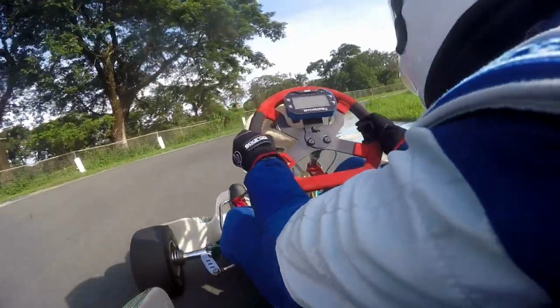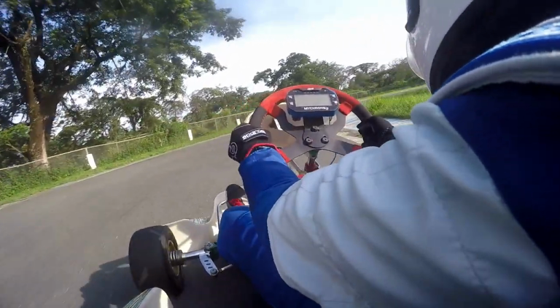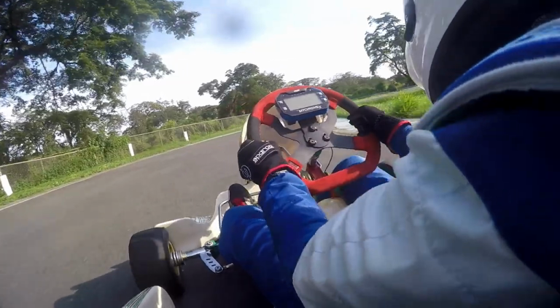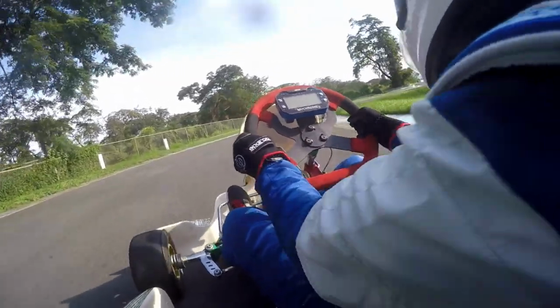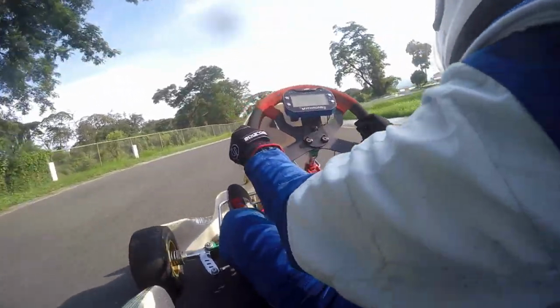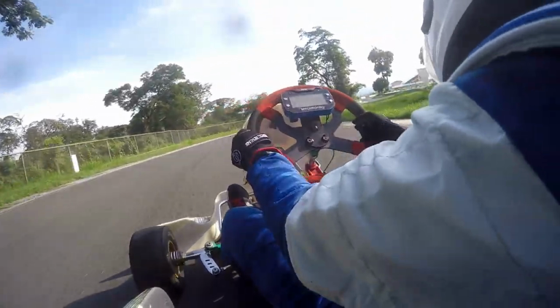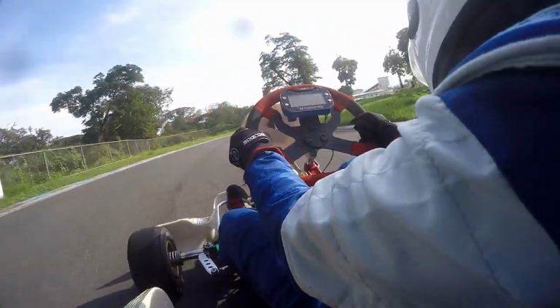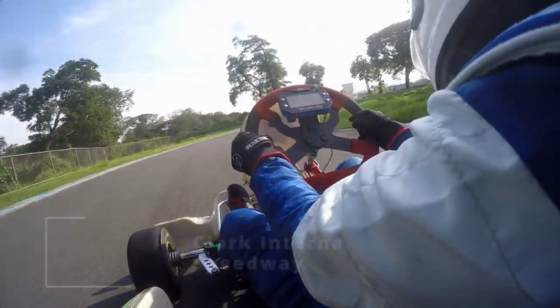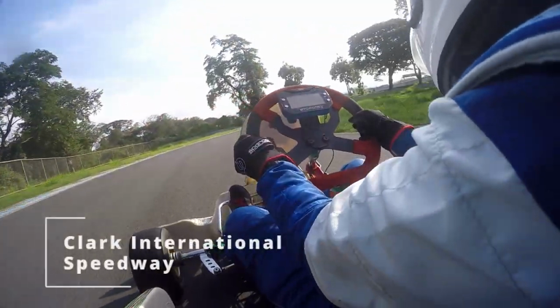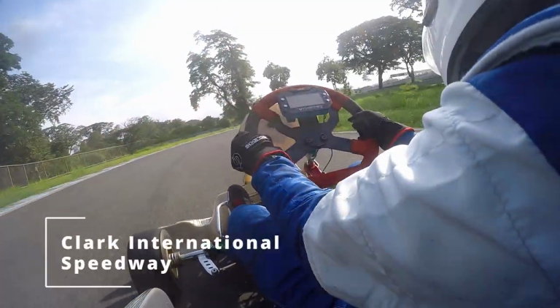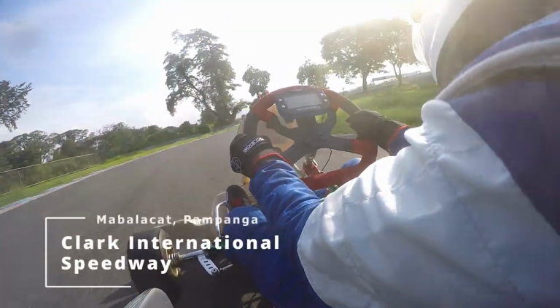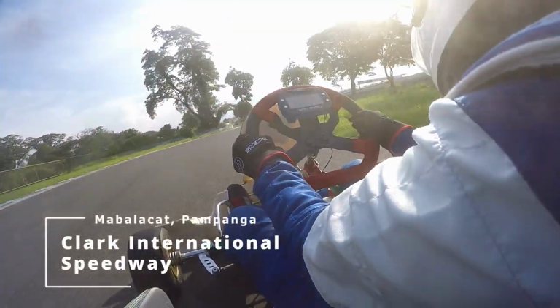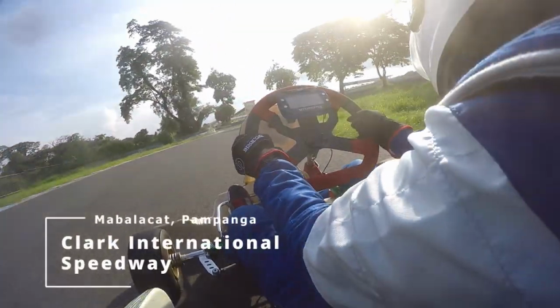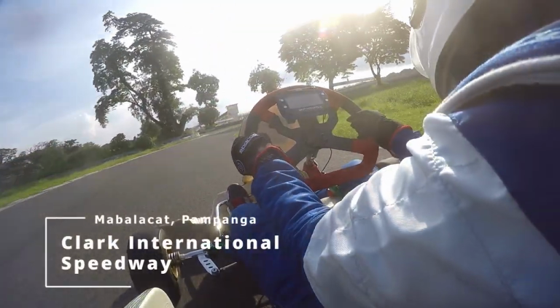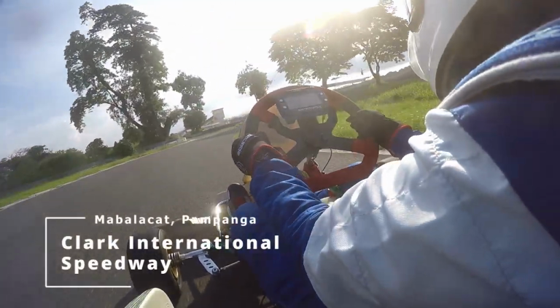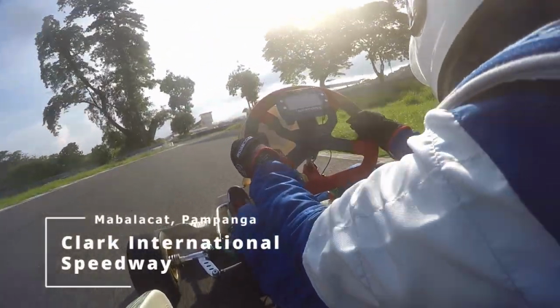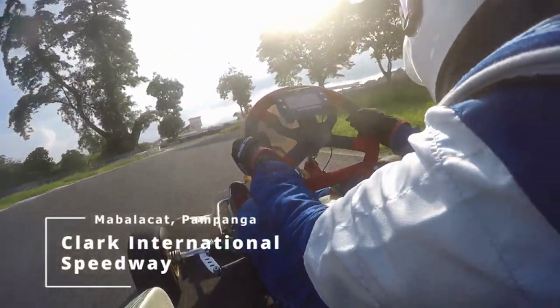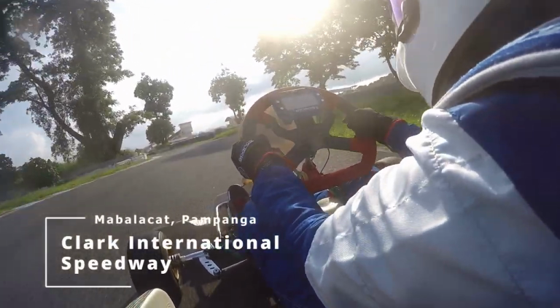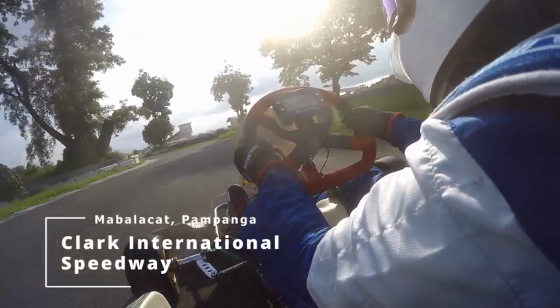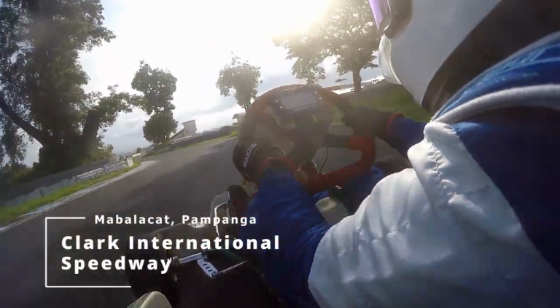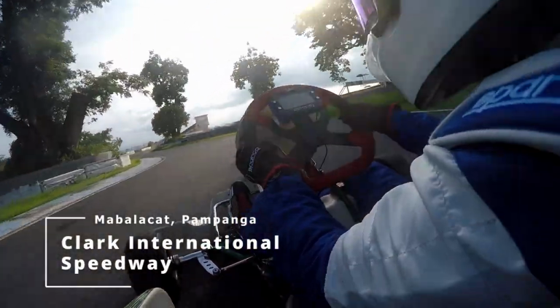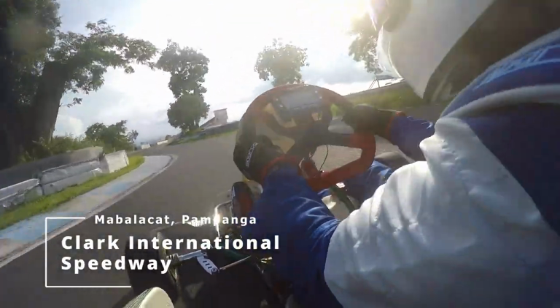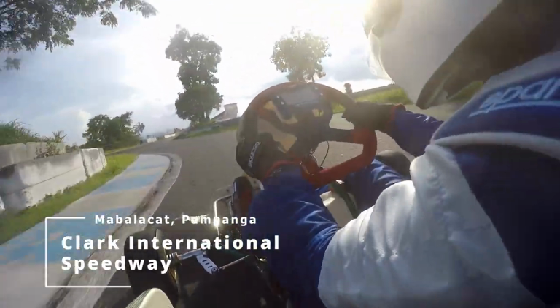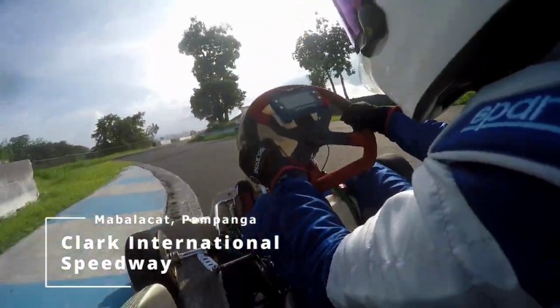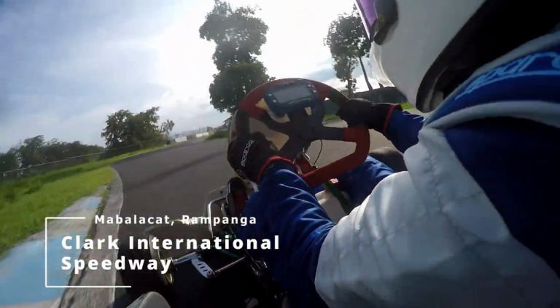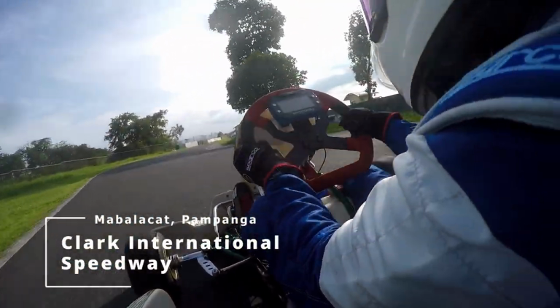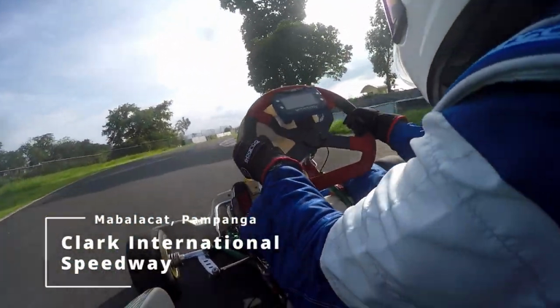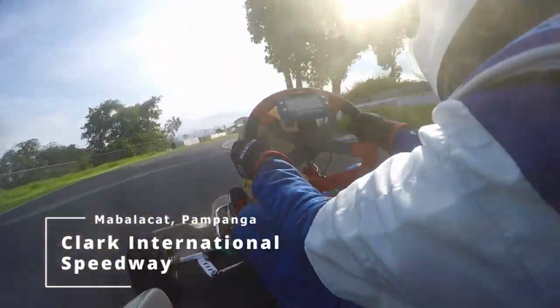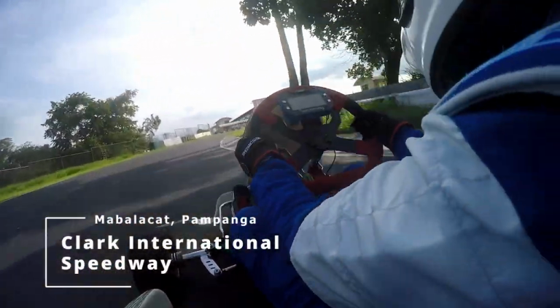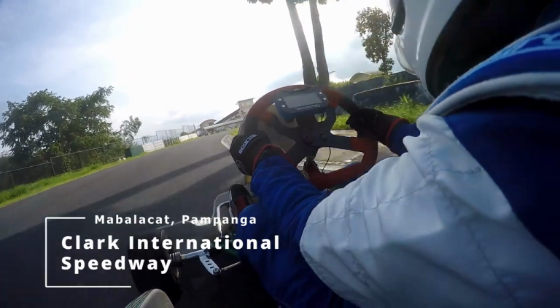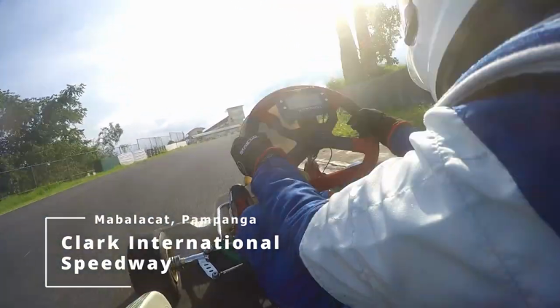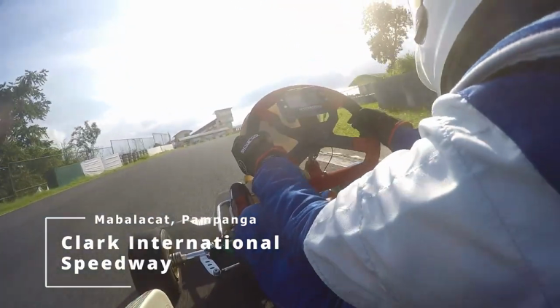Hello viewers, welcome to the channel. Today I will show you an on-board lap of the Clark and the National Speedway Clarking Circuit.